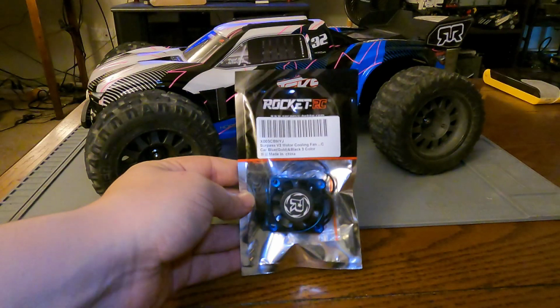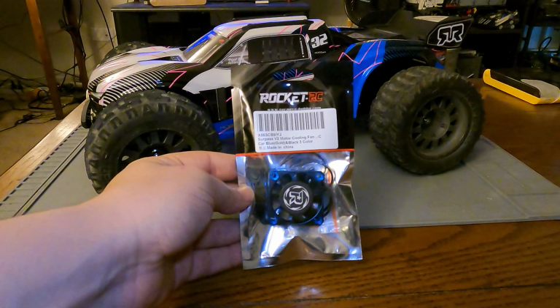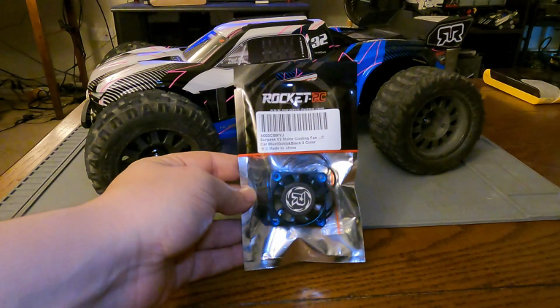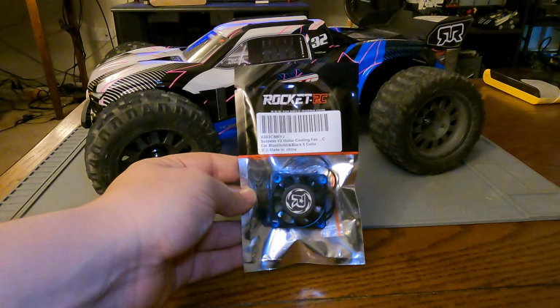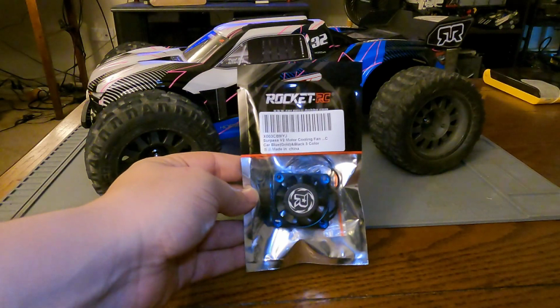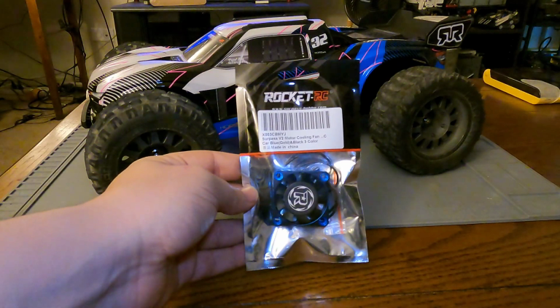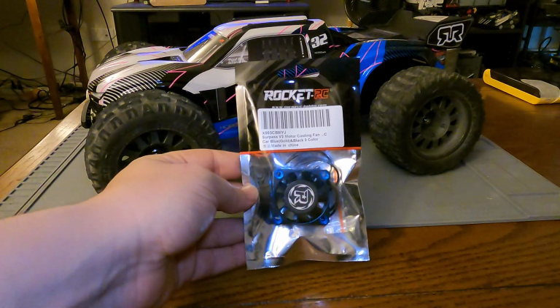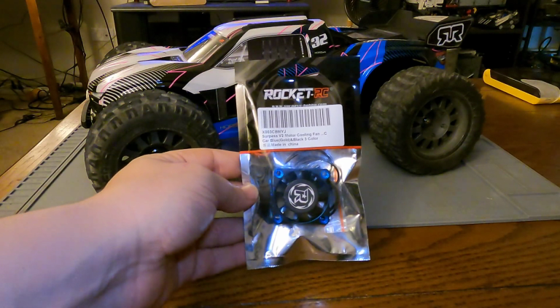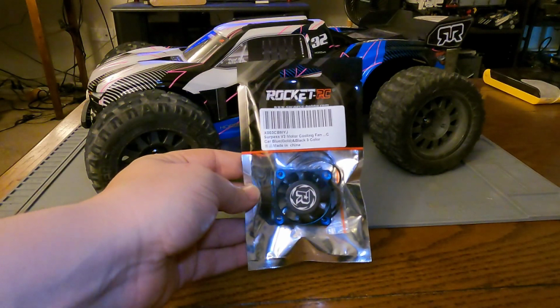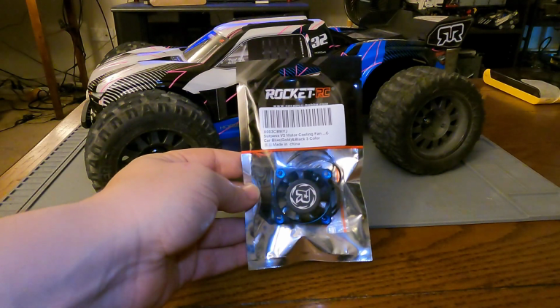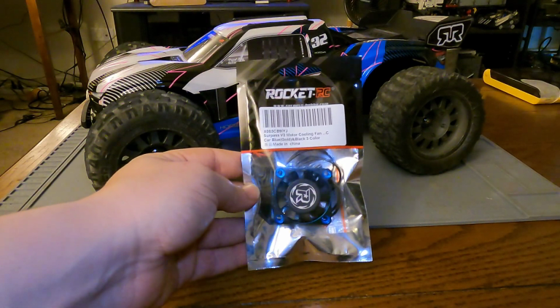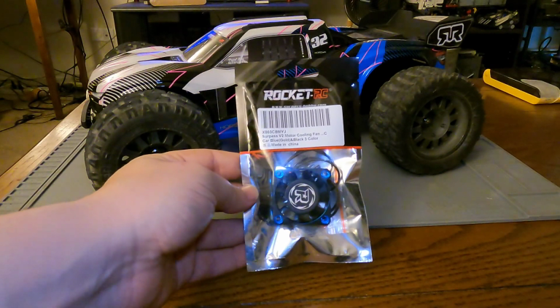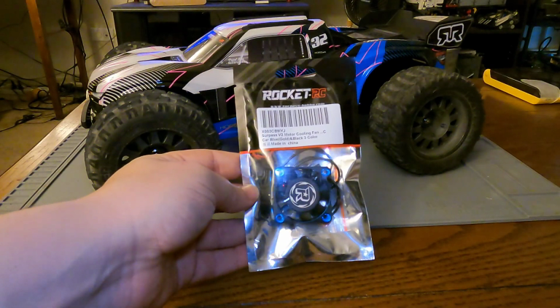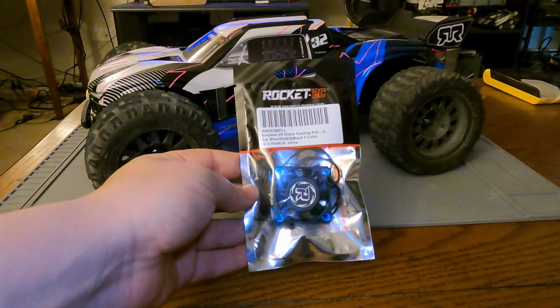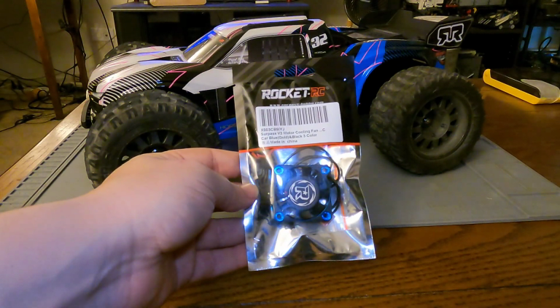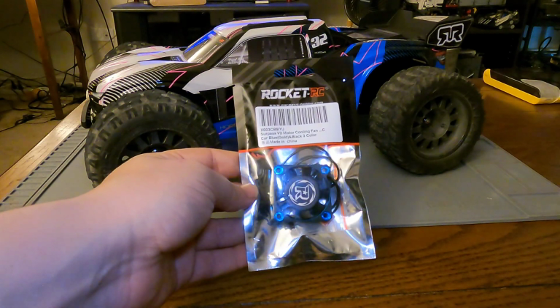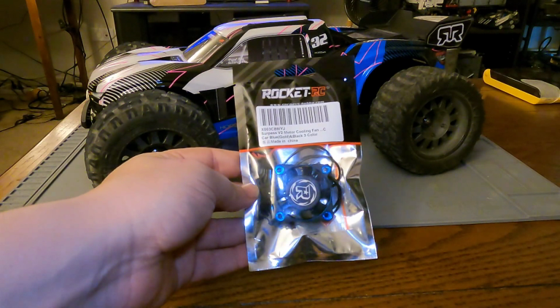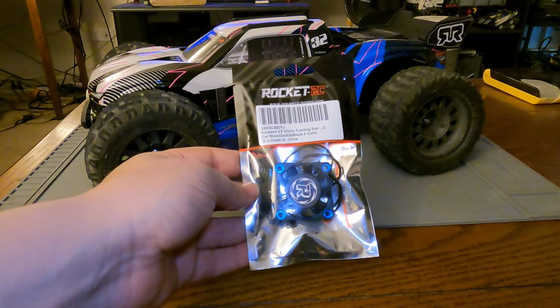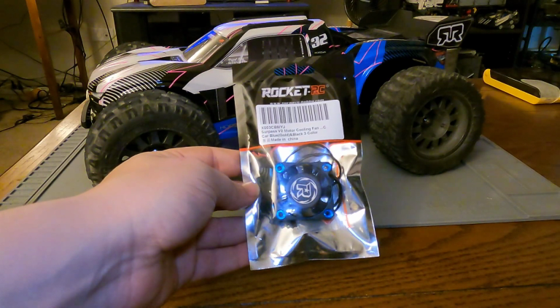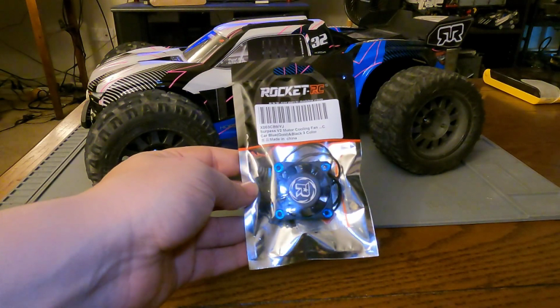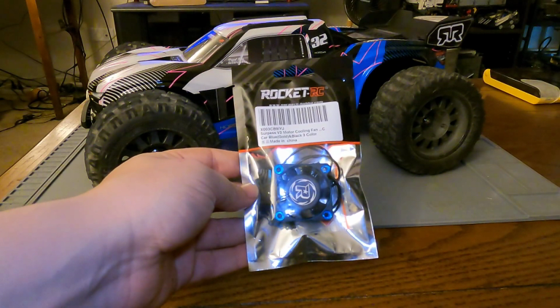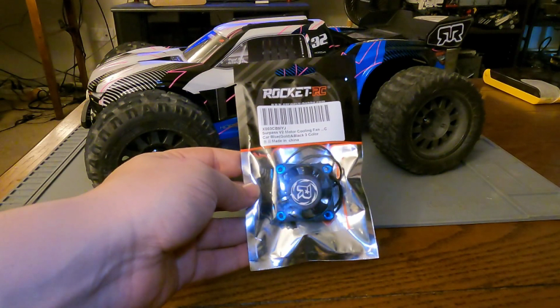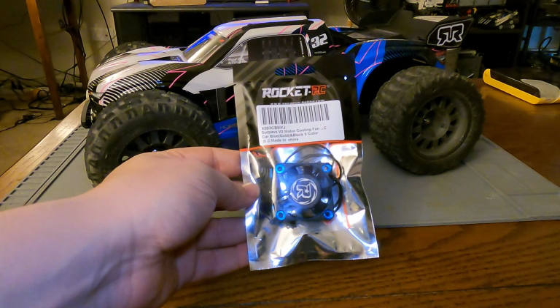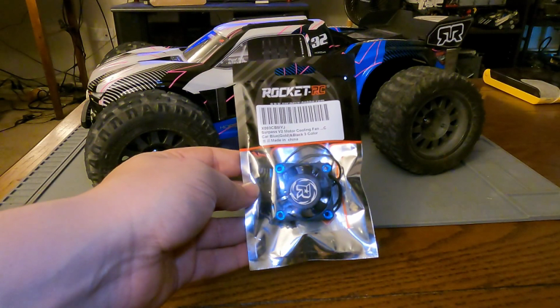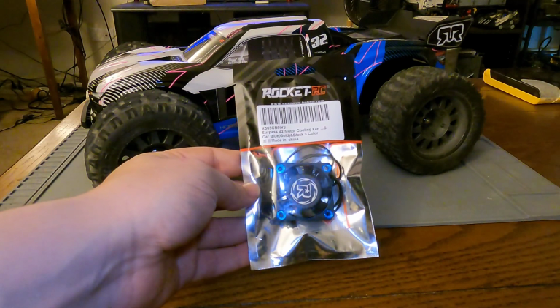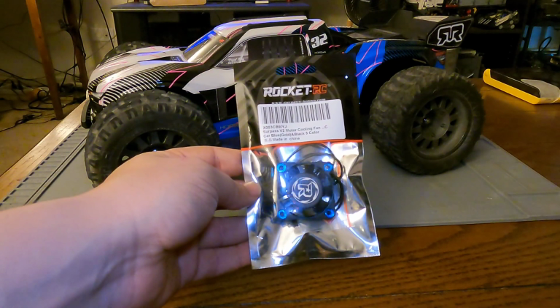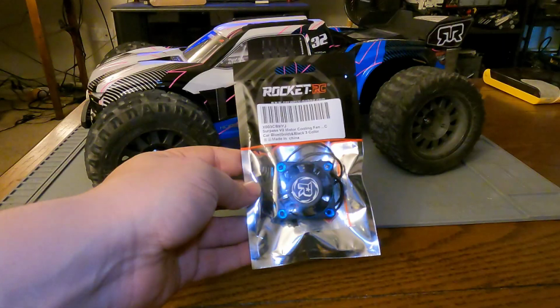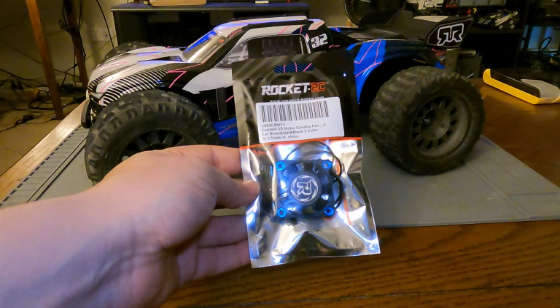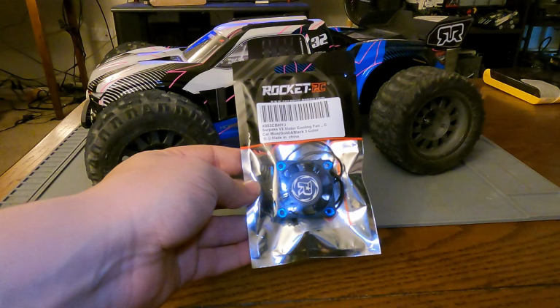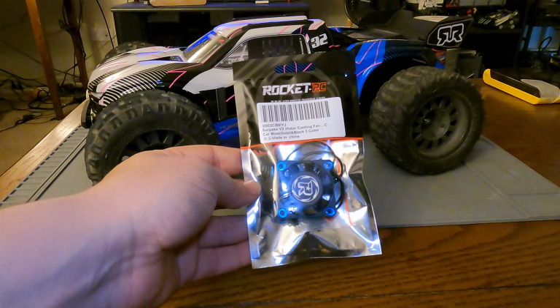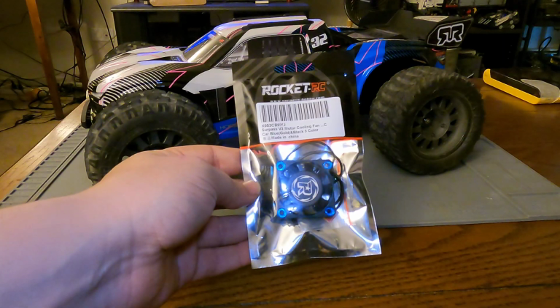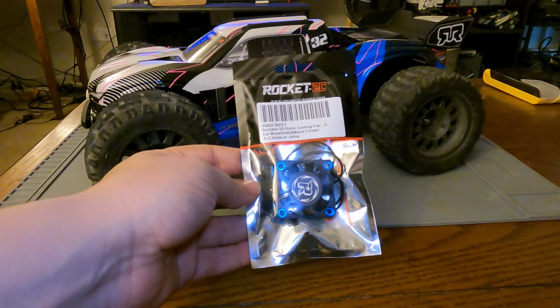Also going to install this Rocket RC 40-millimeter fan to keep all the electronics running cool.